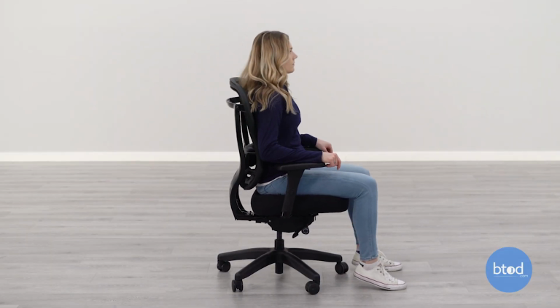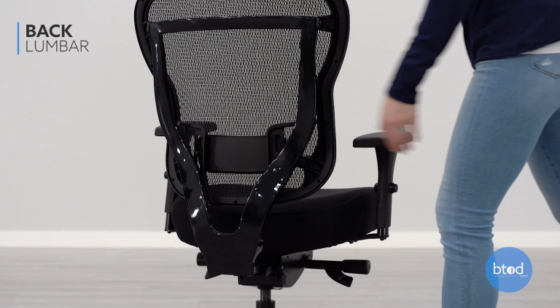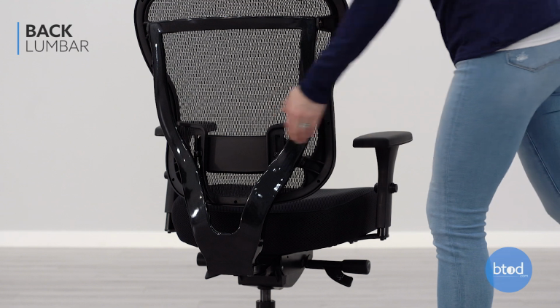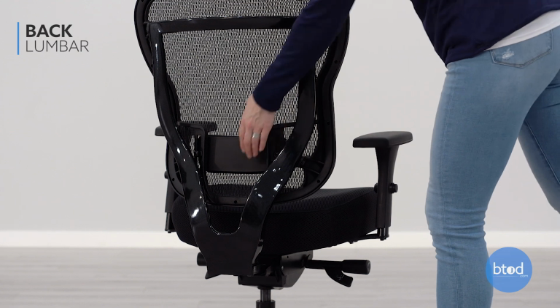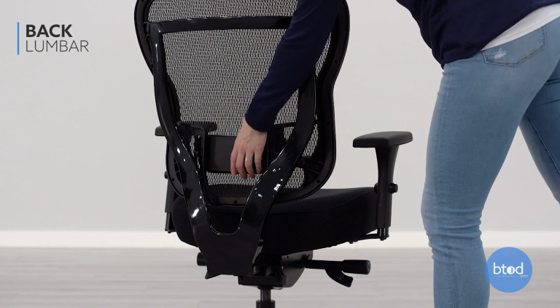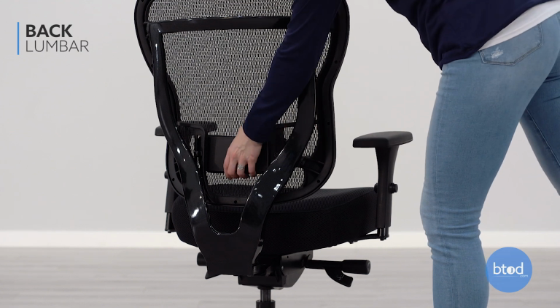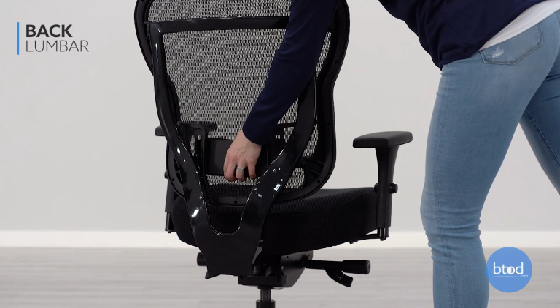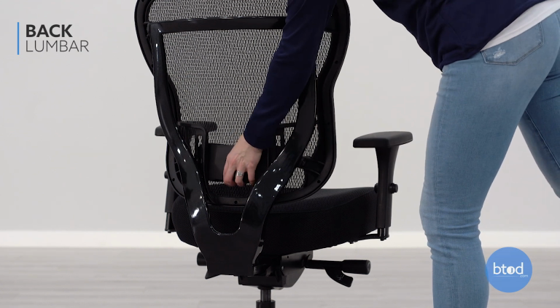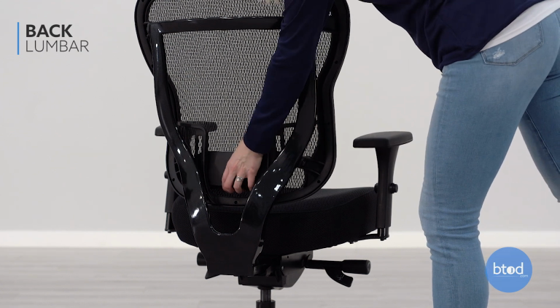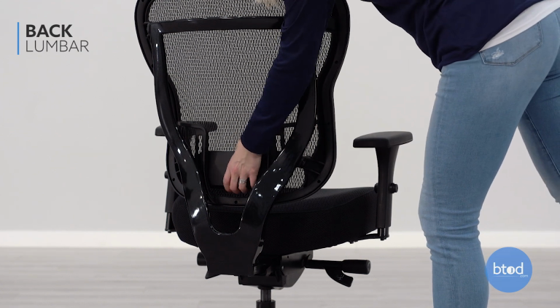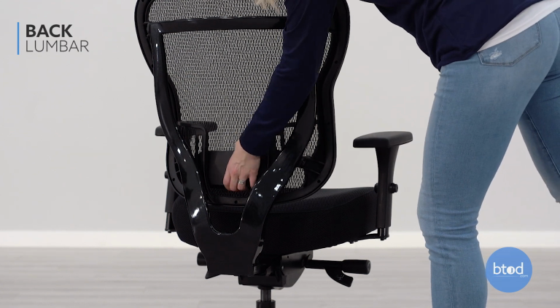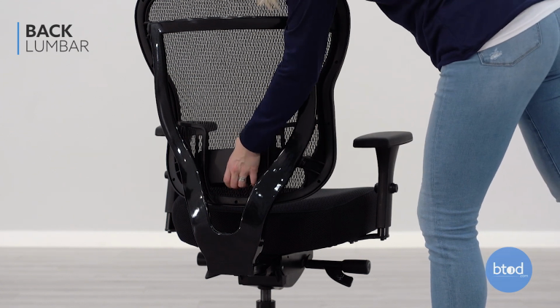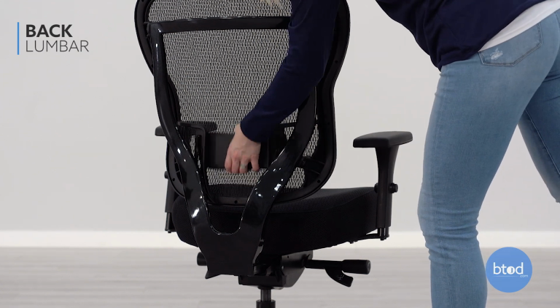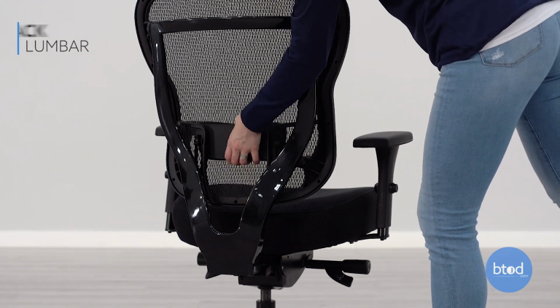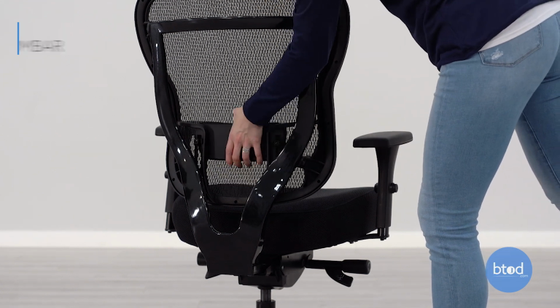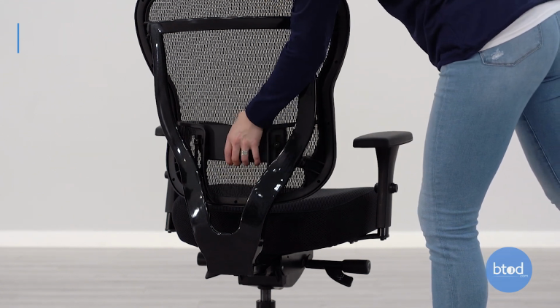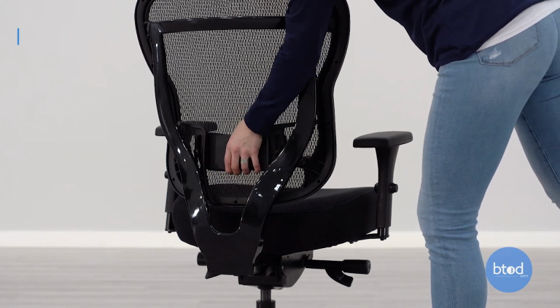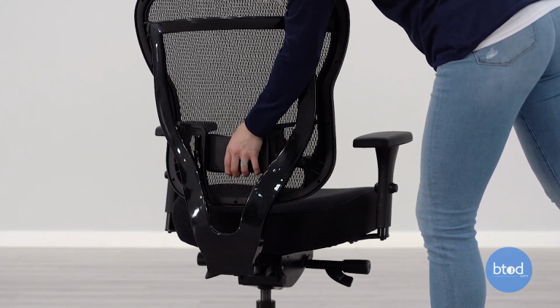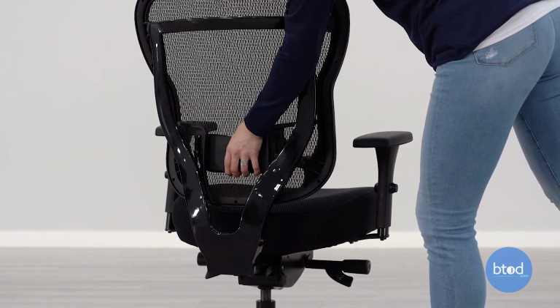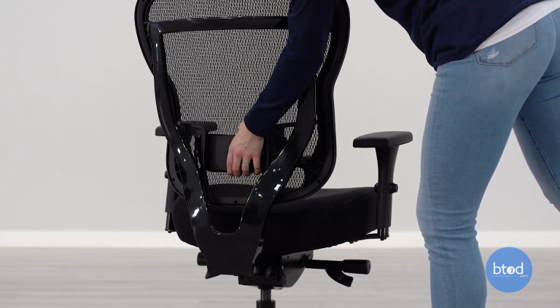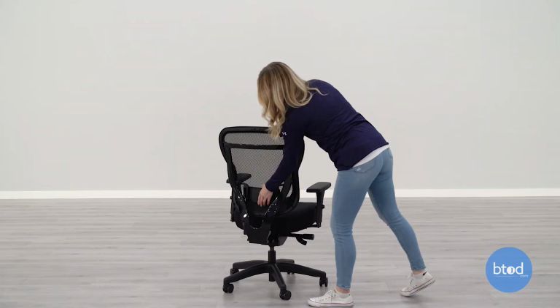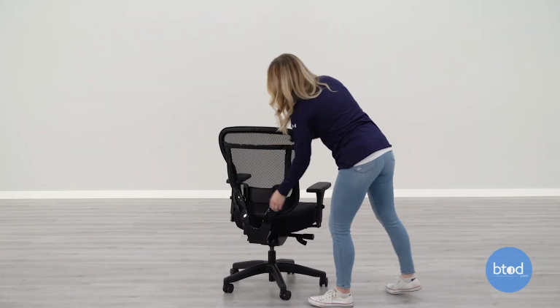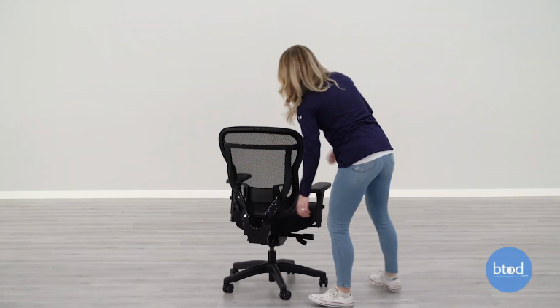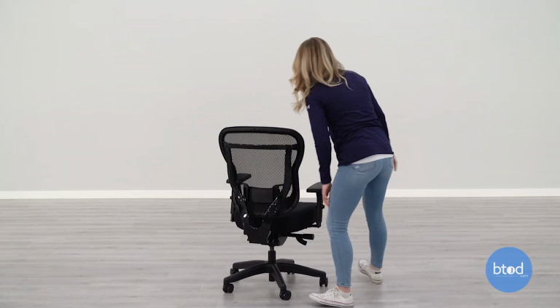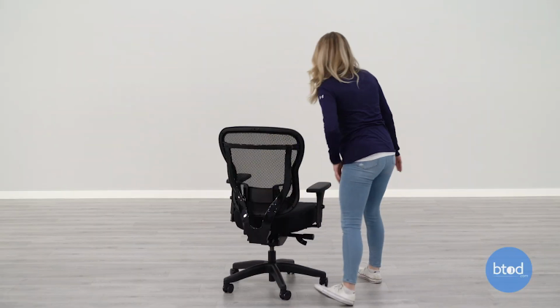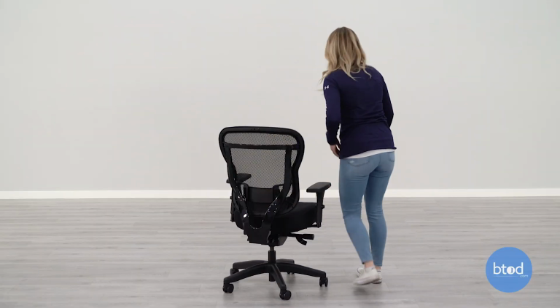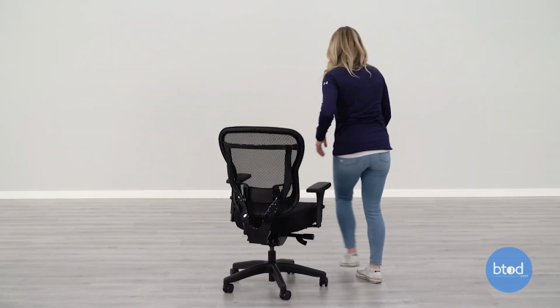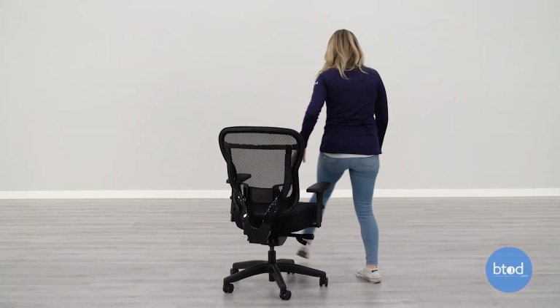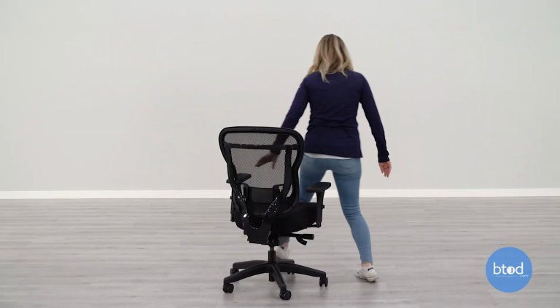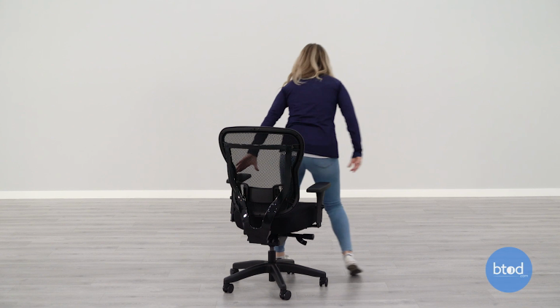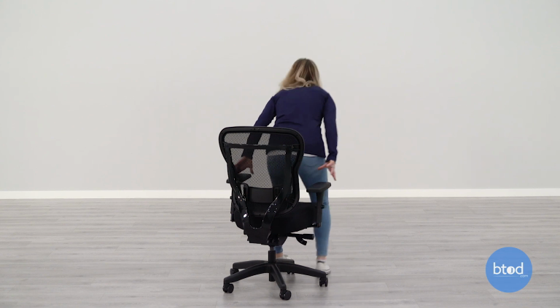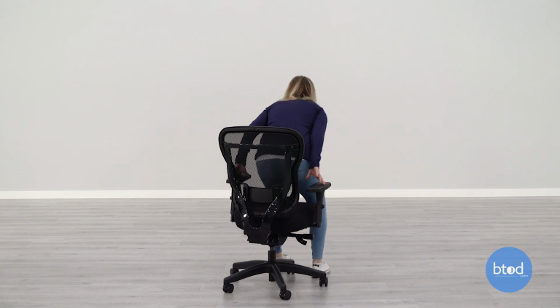To adjust the lumbar support, slide the pad up or down so that it fits comfortably in the curve of your lower back.